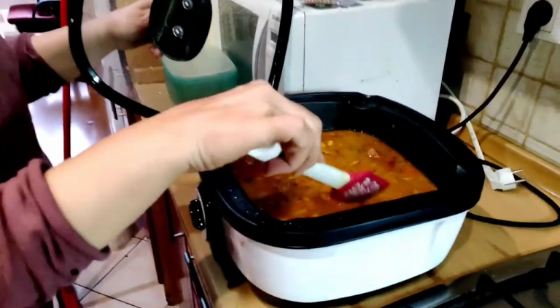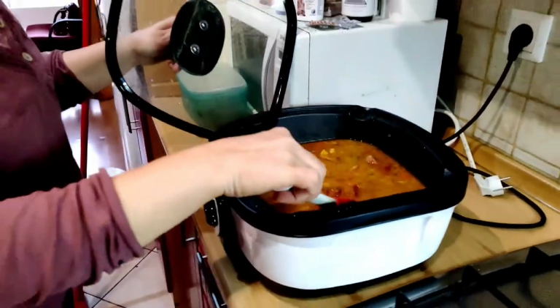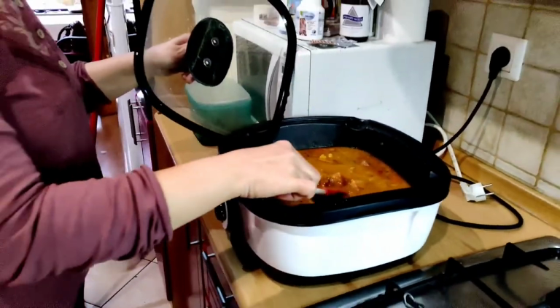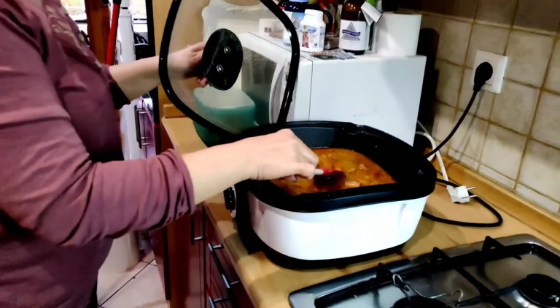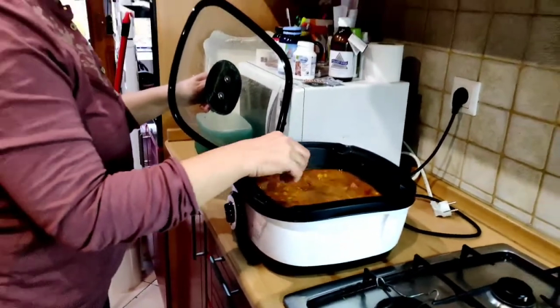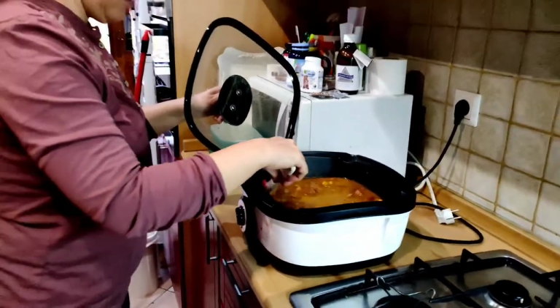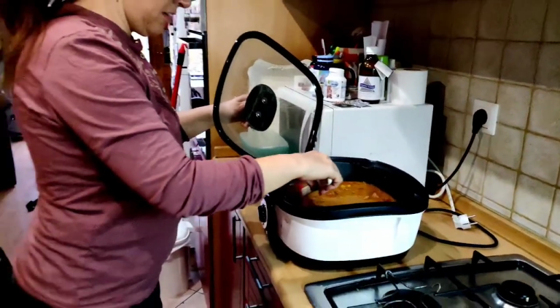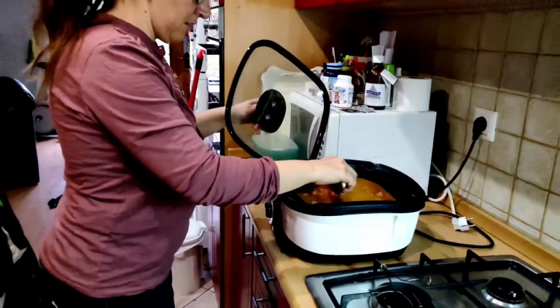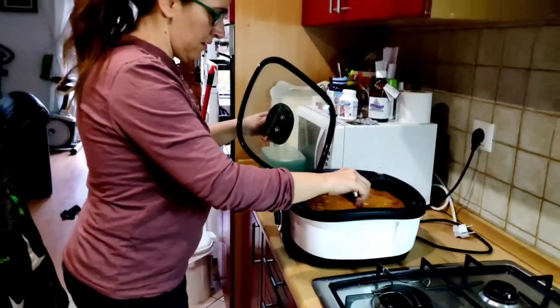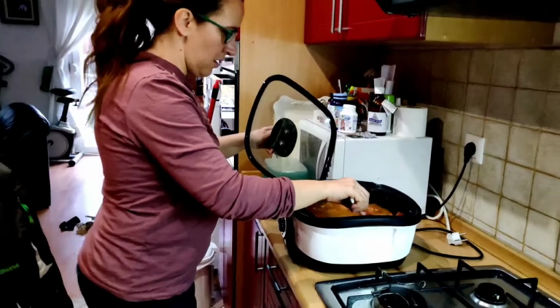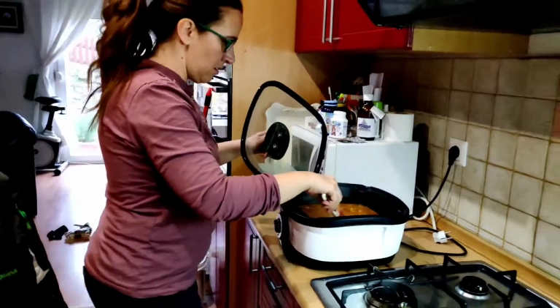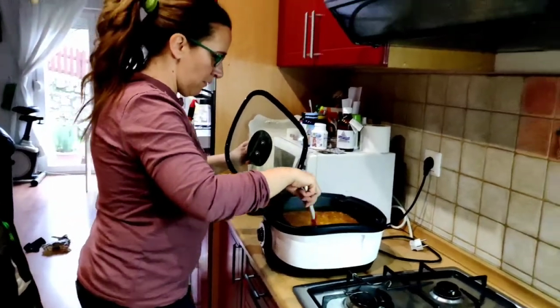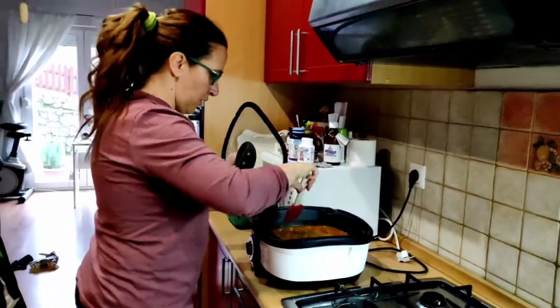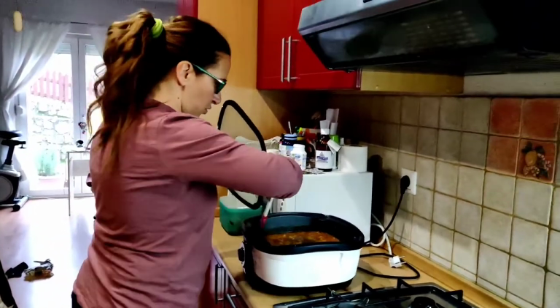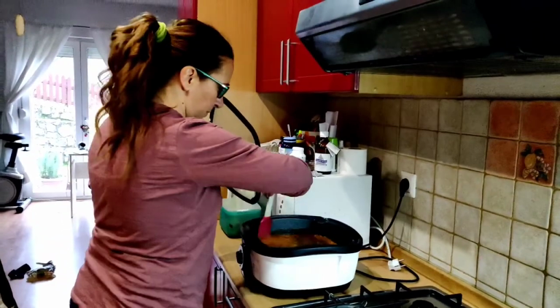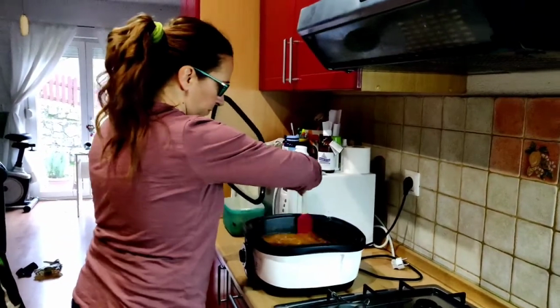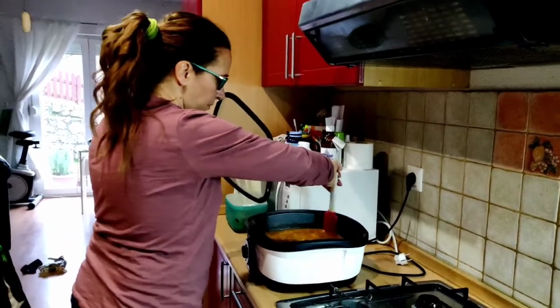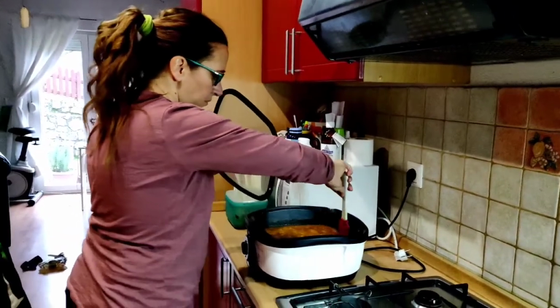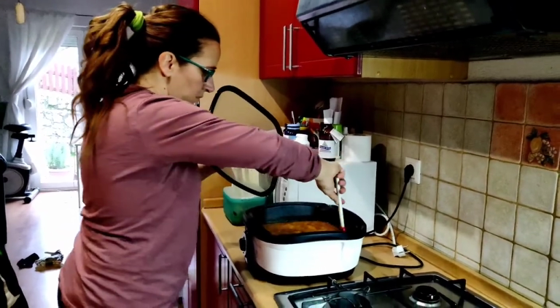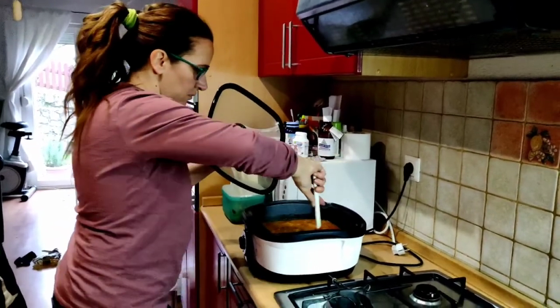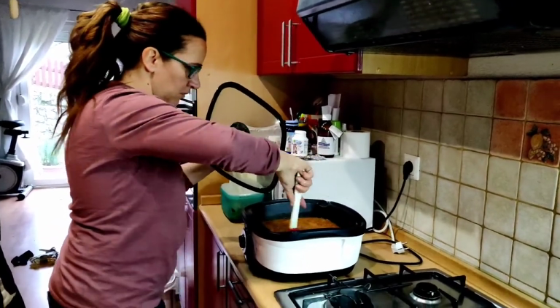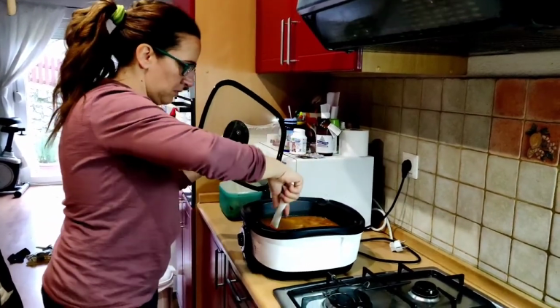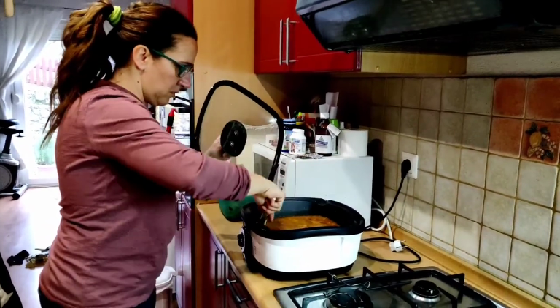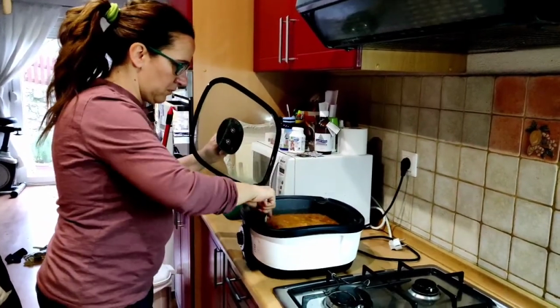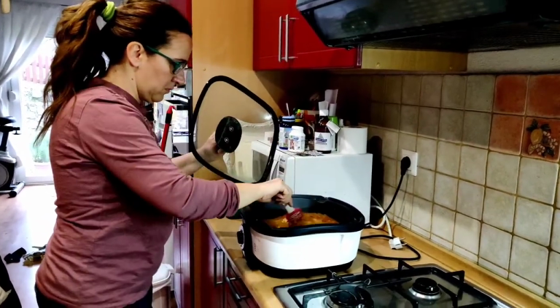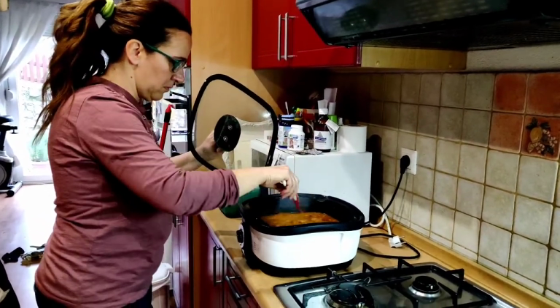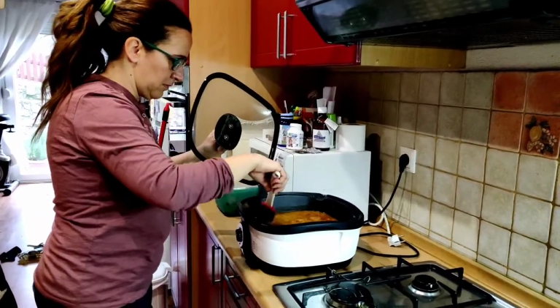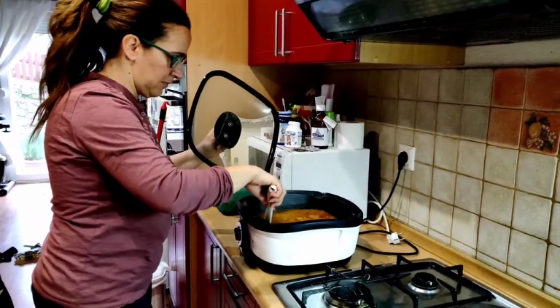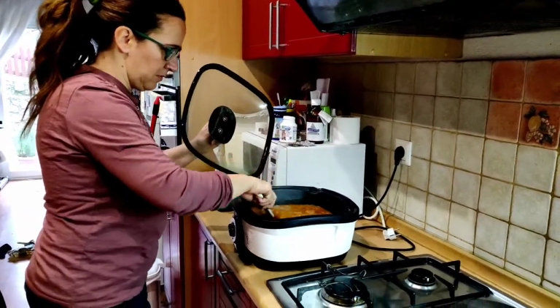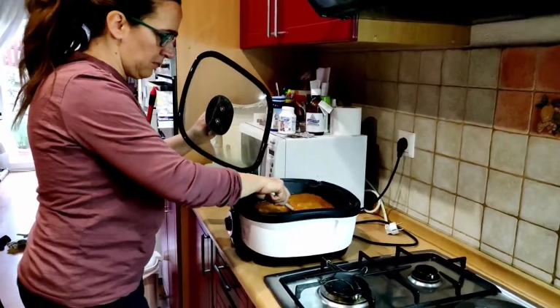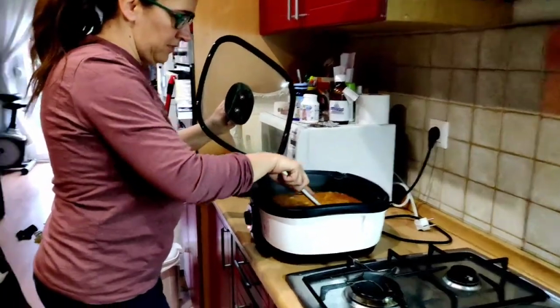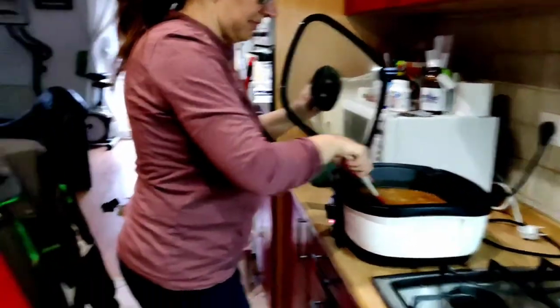We're going to have this today for lunch. Busy making grach.